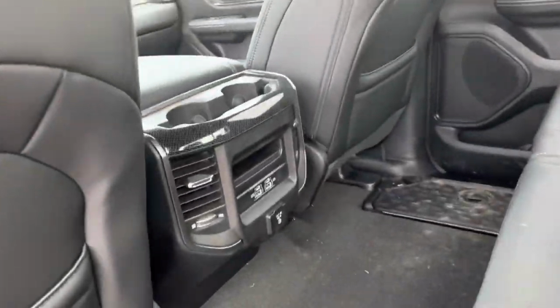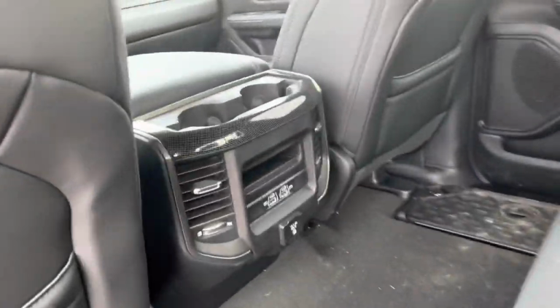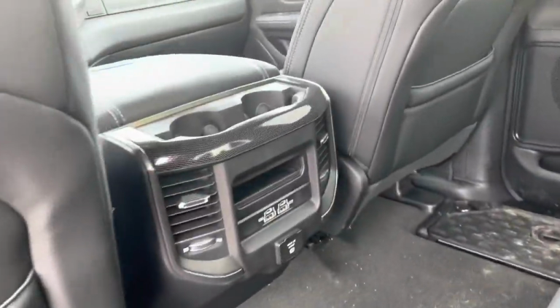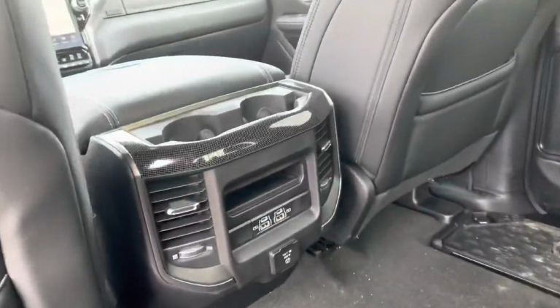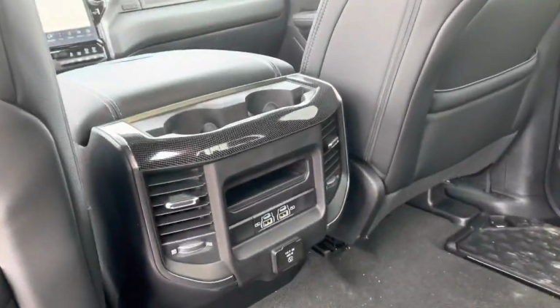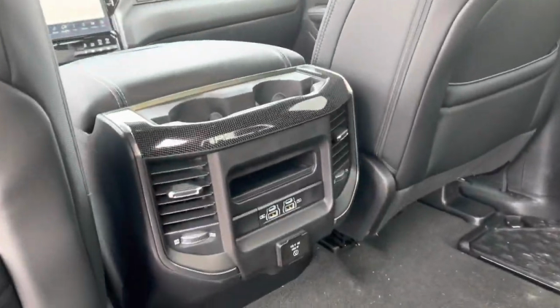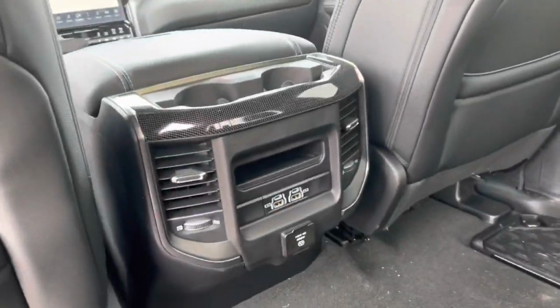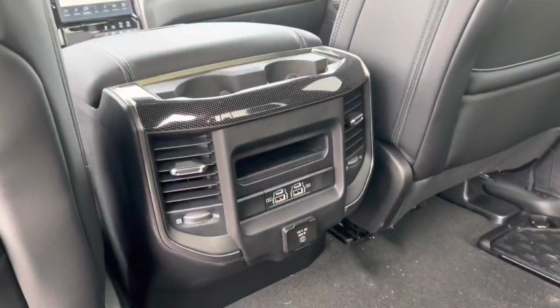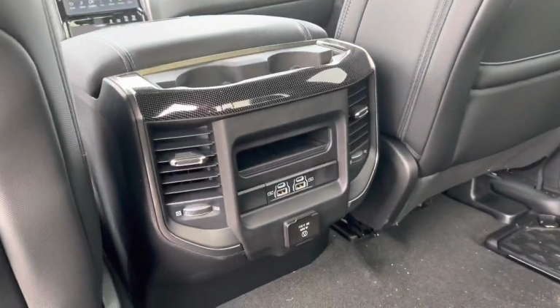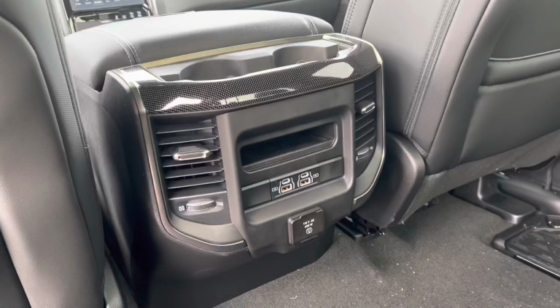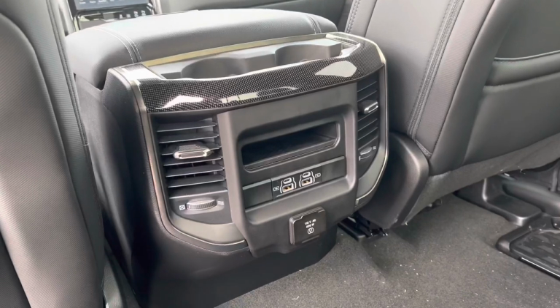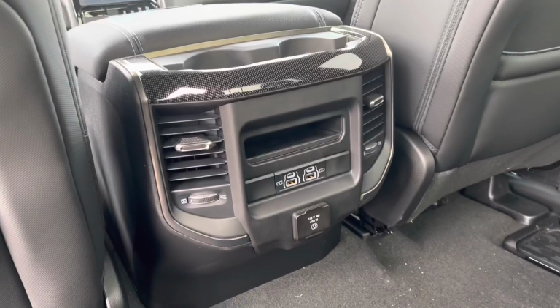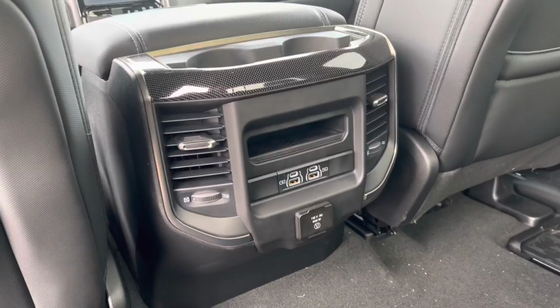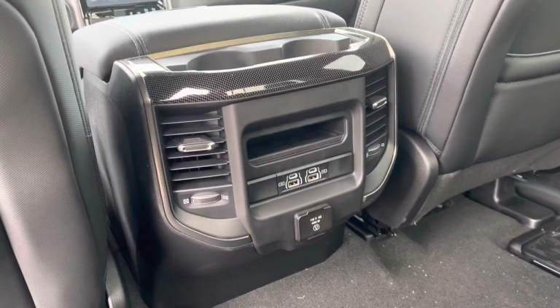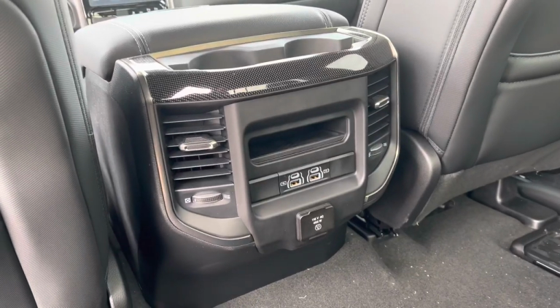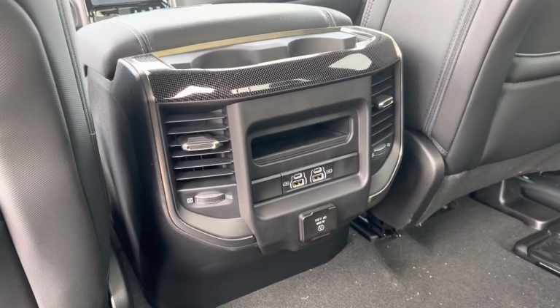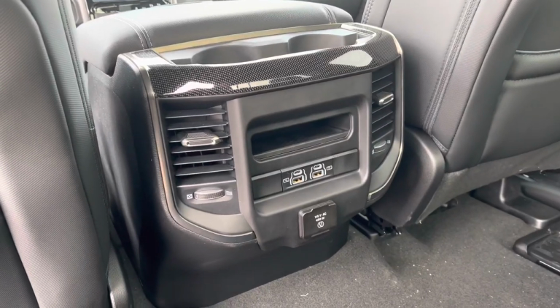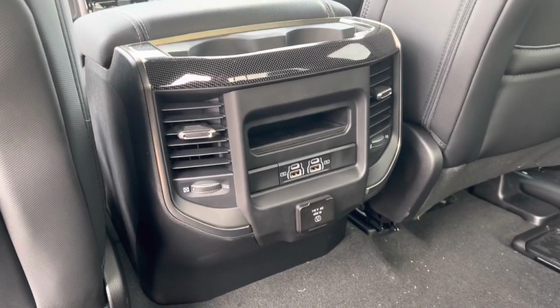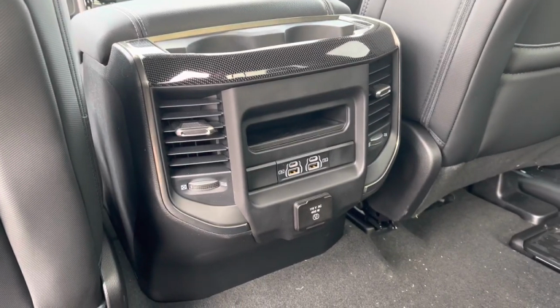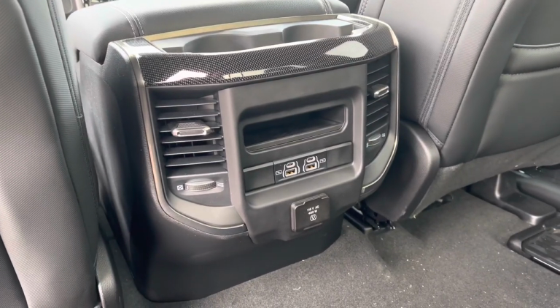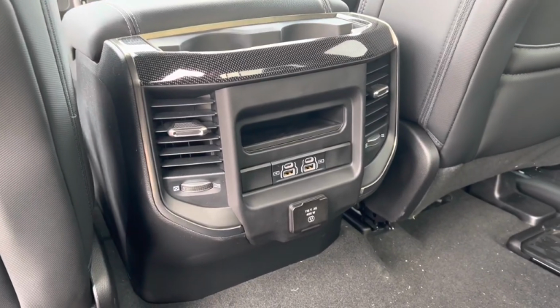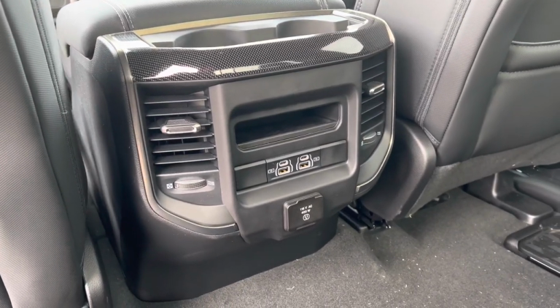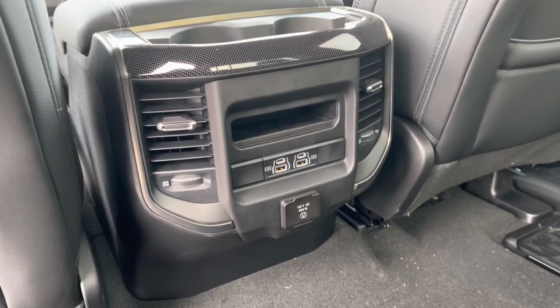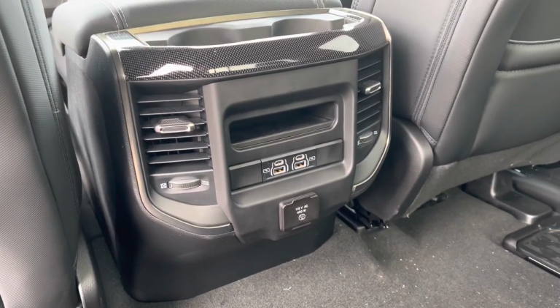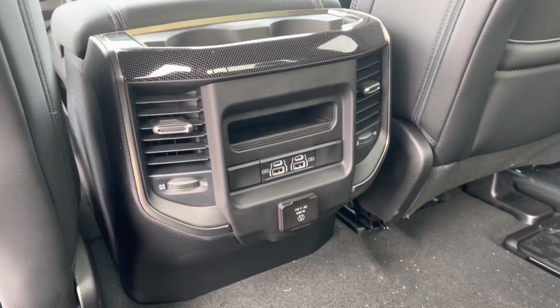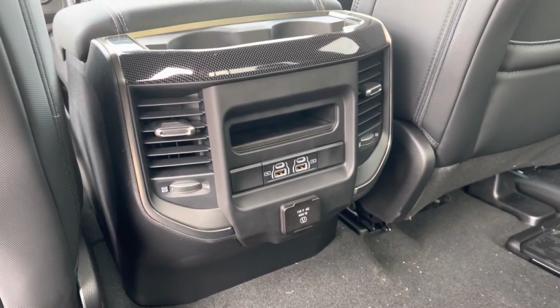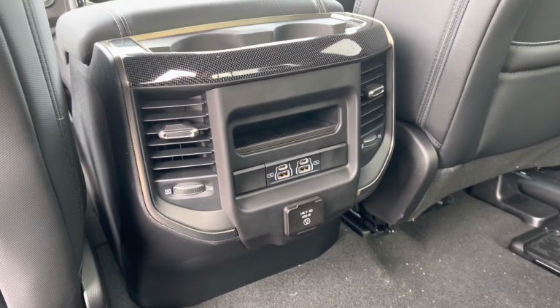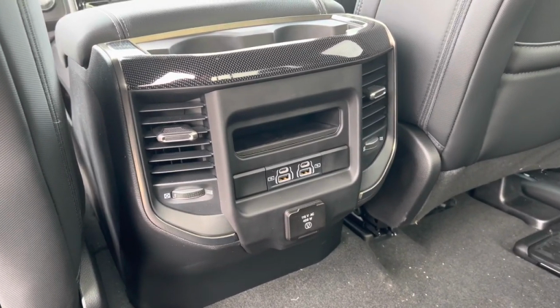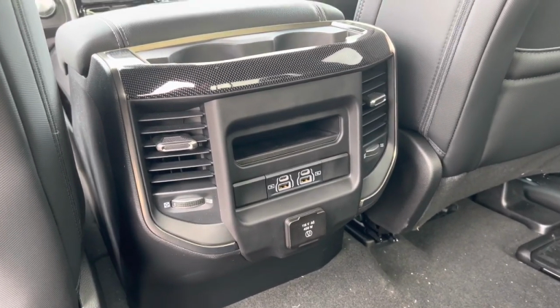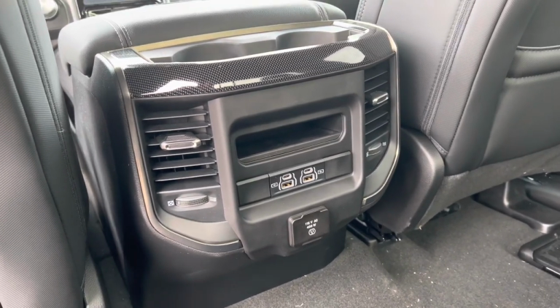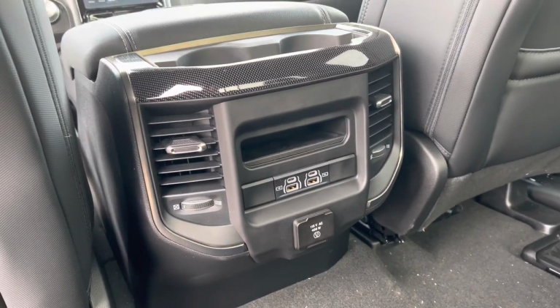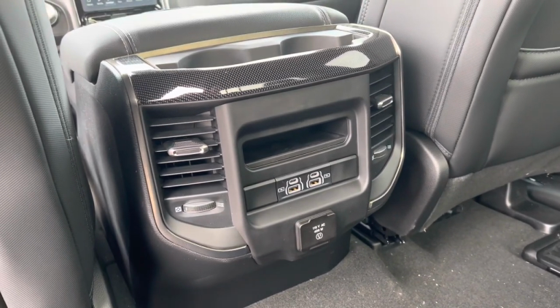In the back of the center console, you get dual USB and micro USB ports, as well as a 115-volt outlet and vents for the back.